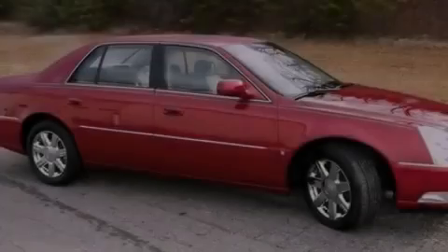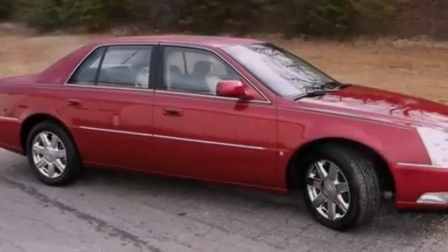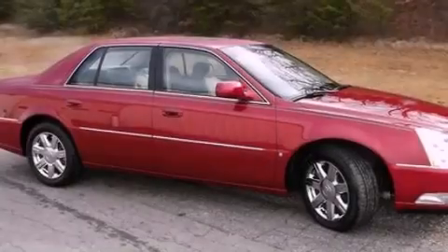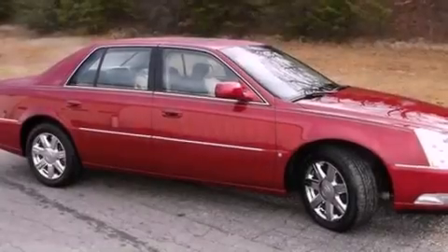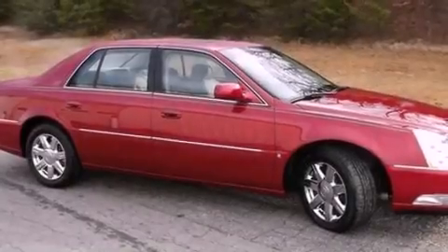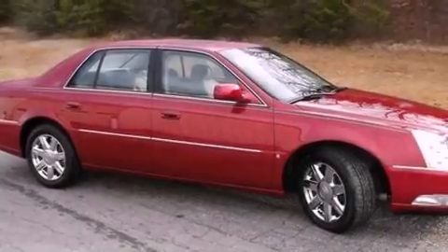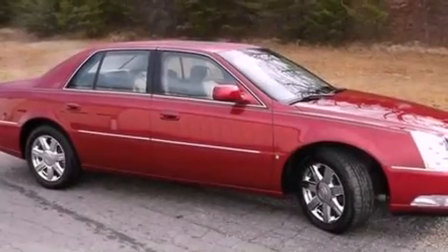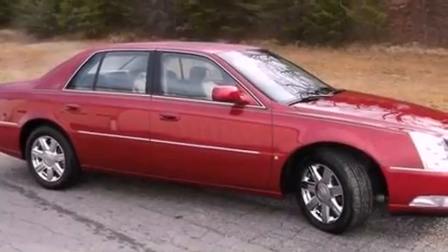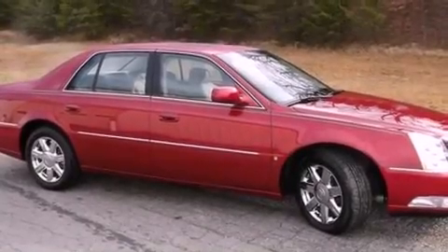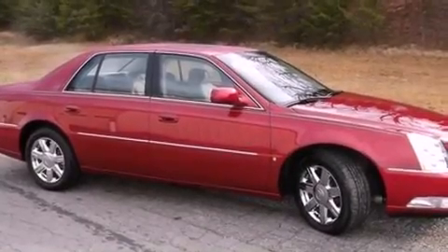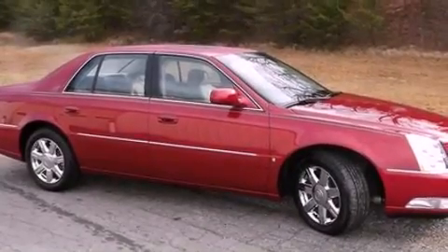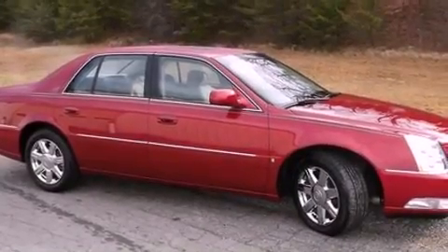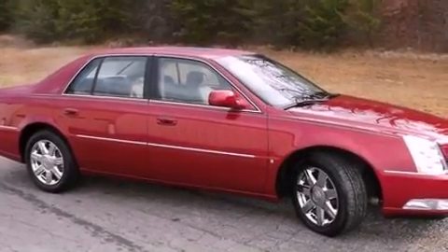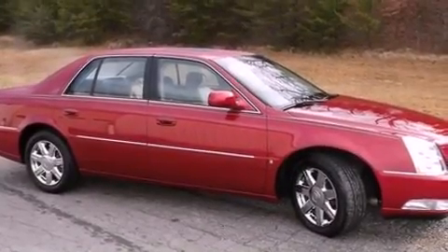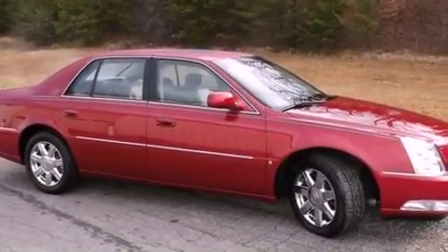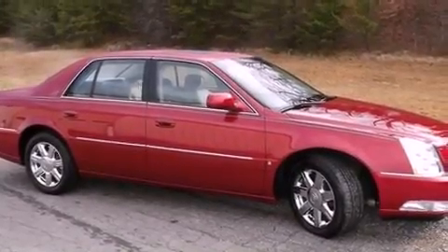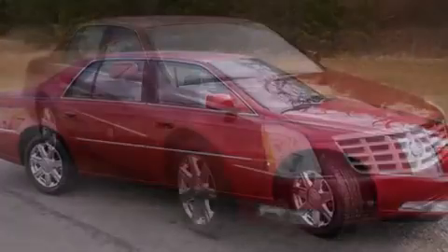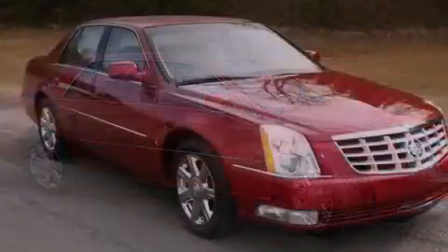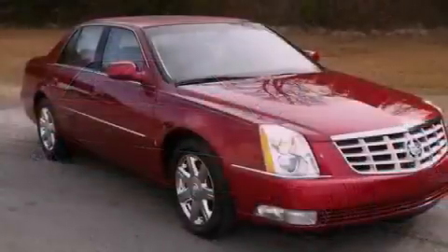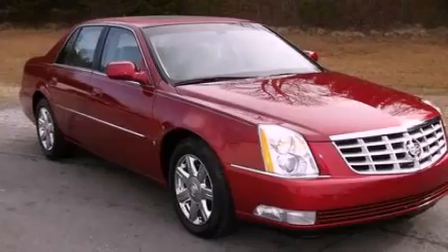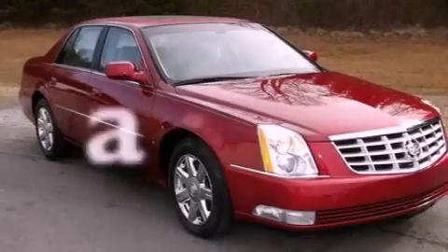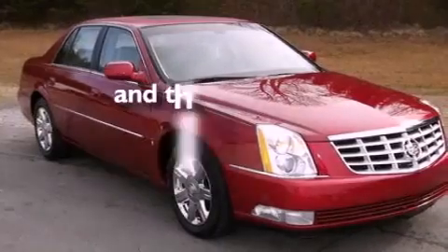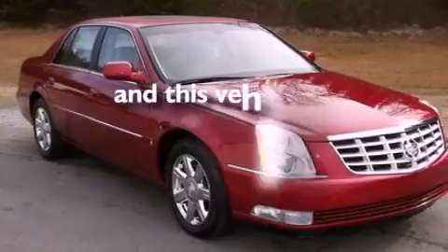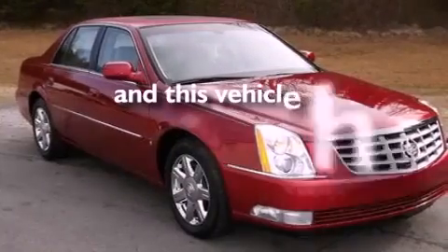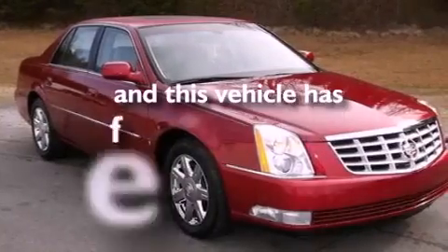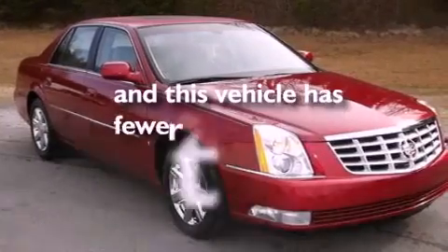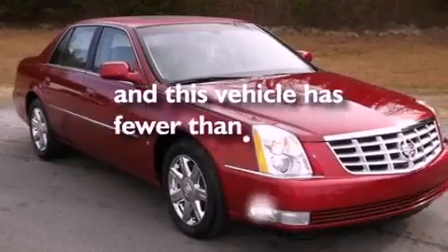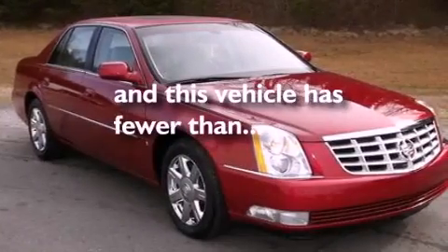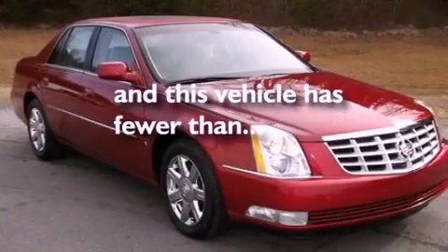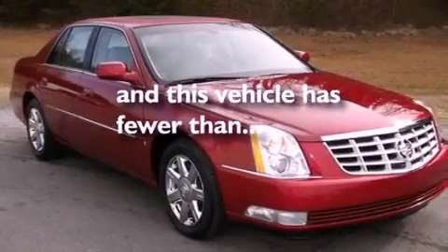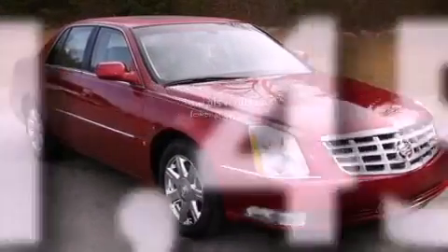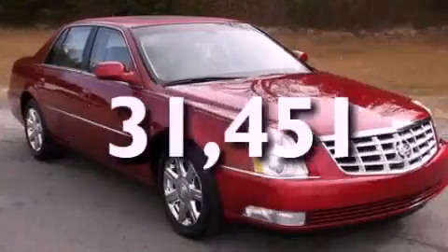A security system, a traction control system, cruise control, and this vehicle has fewer than 32,000 miles on the odometer.